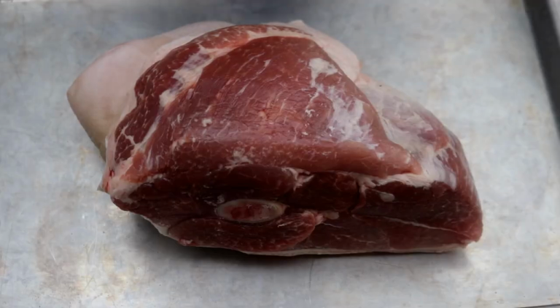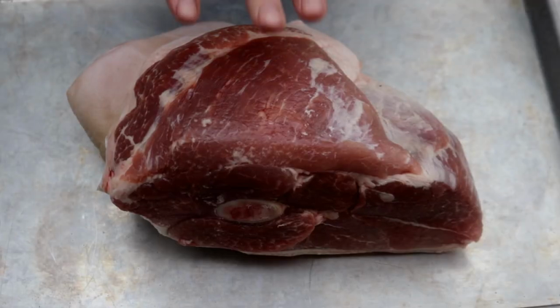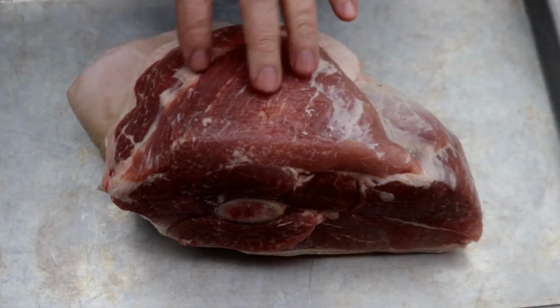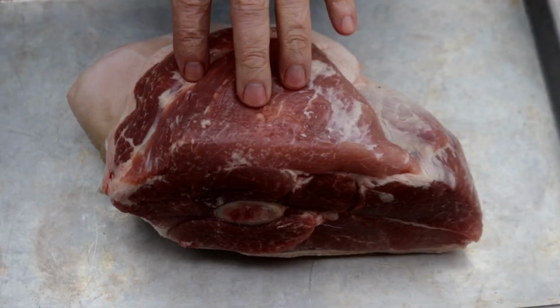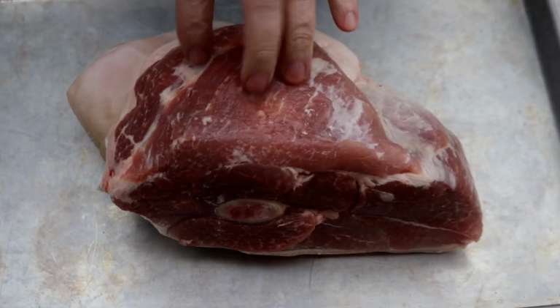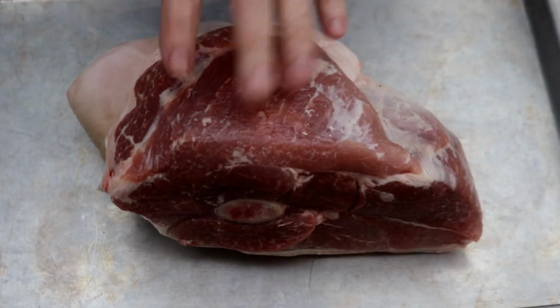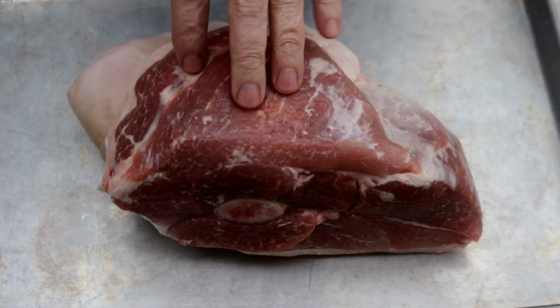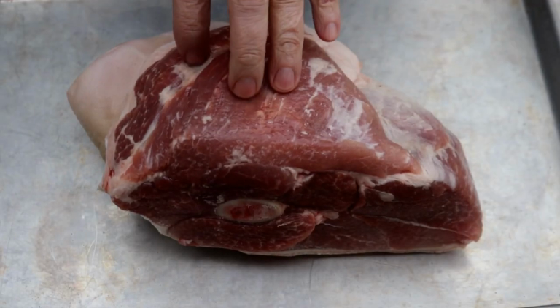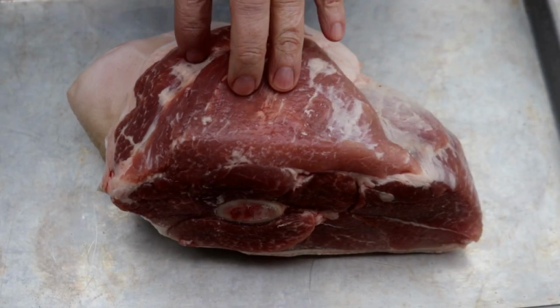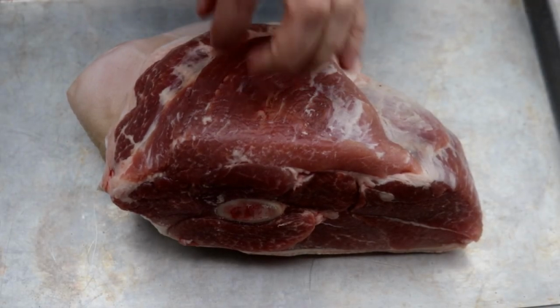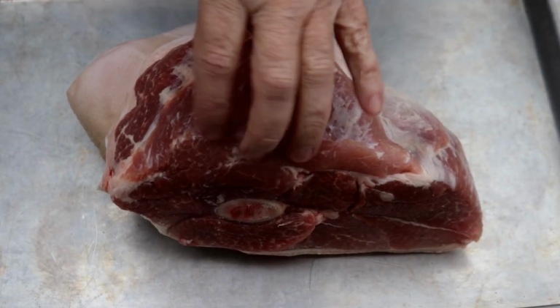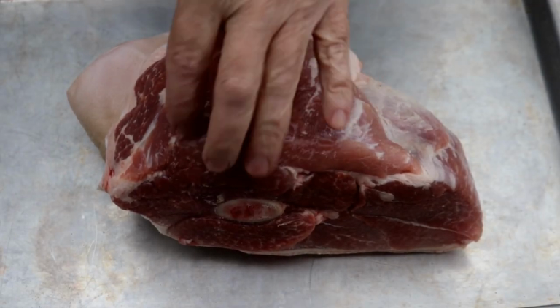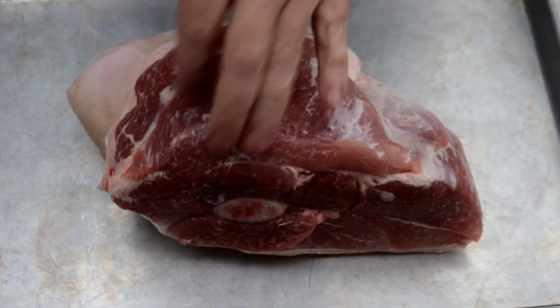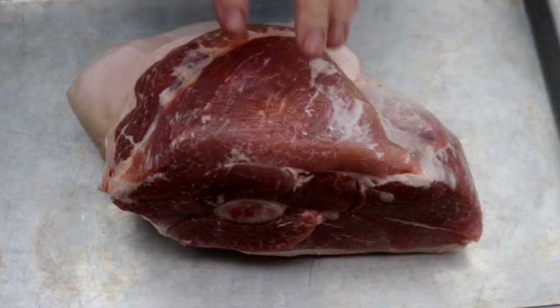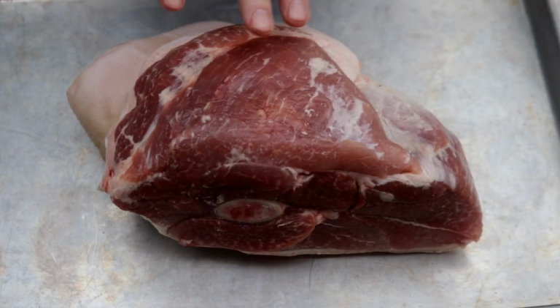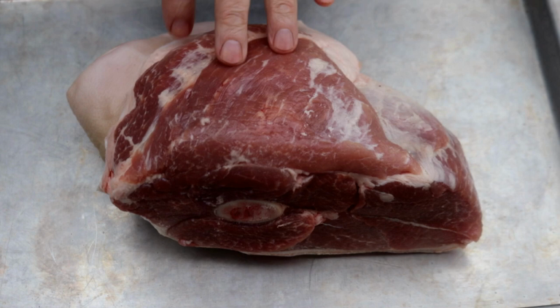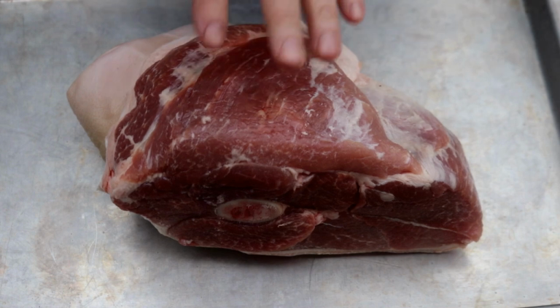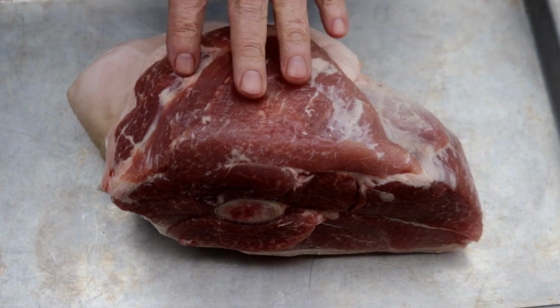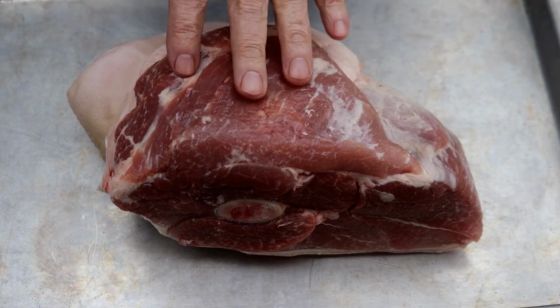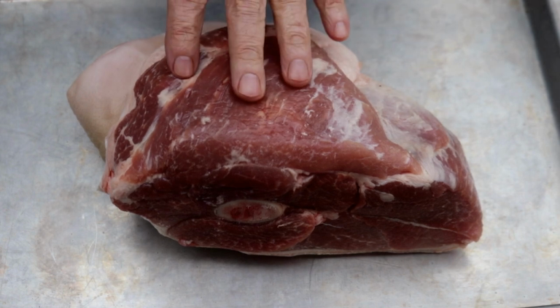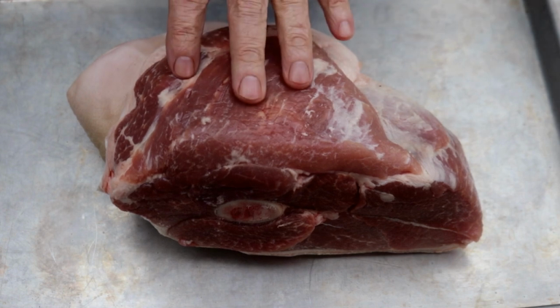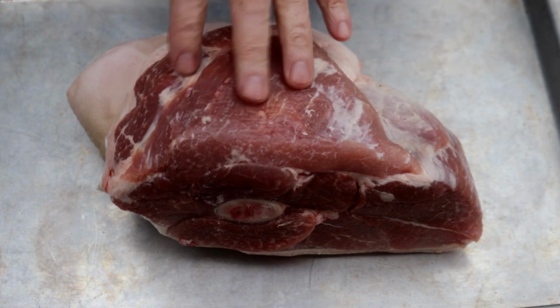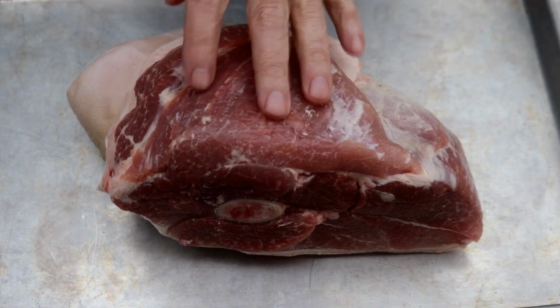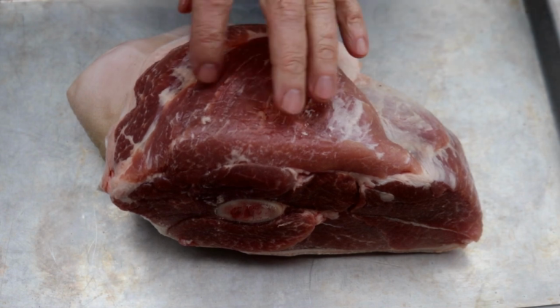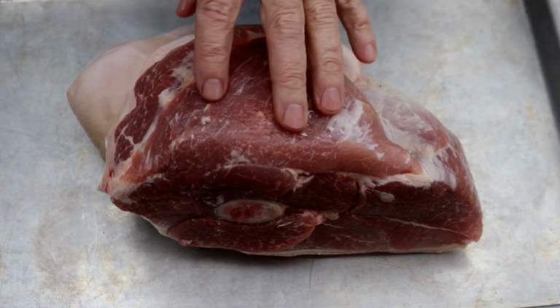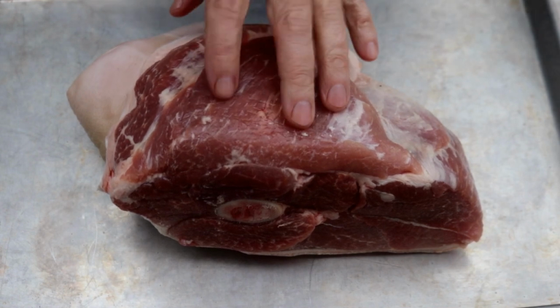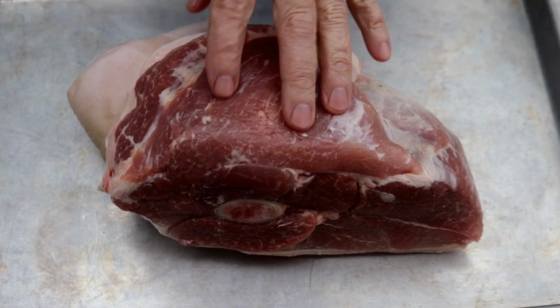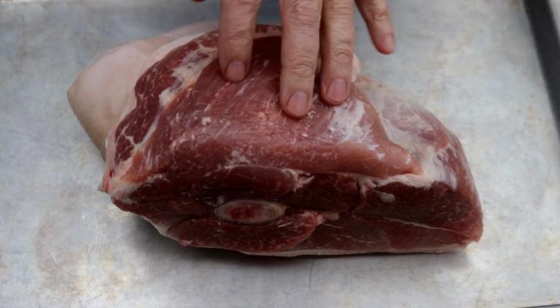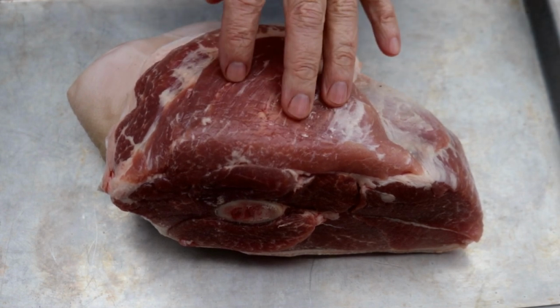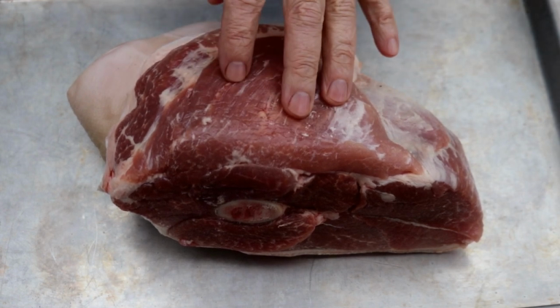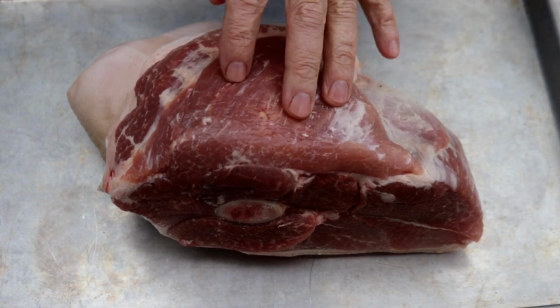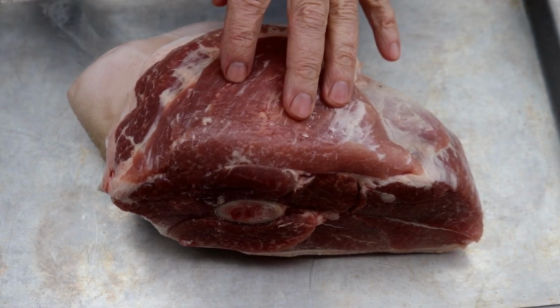All right, I got half a pork picnic here. This is the way it was at the grocery. I think it's a little over four pounds. I paid like $1.19 a pound for it.